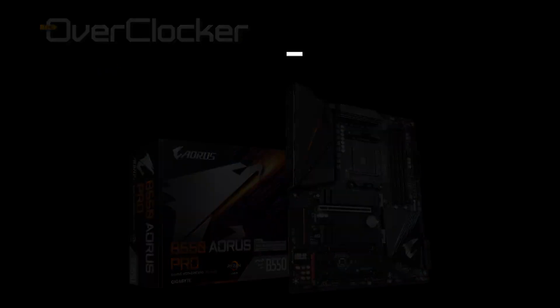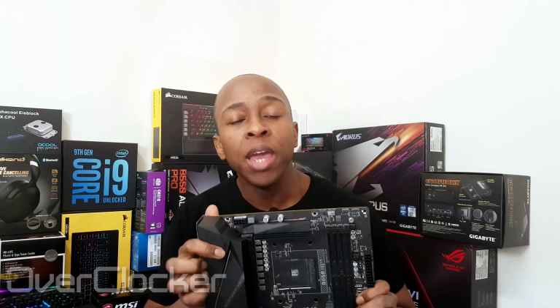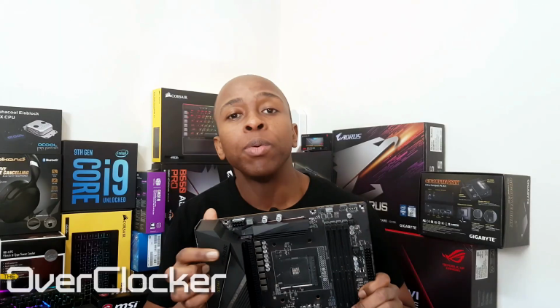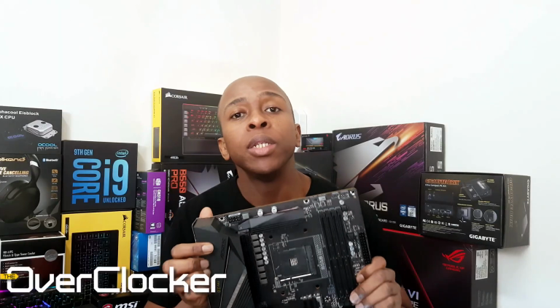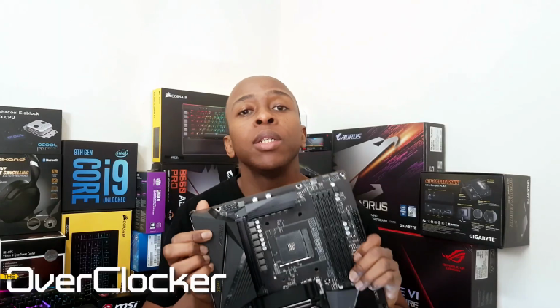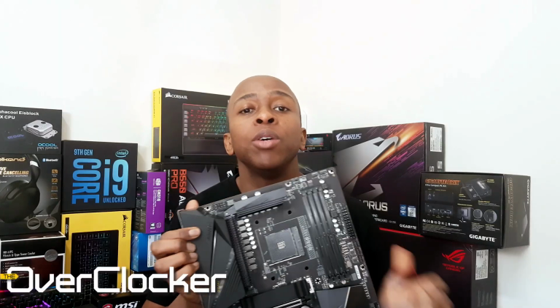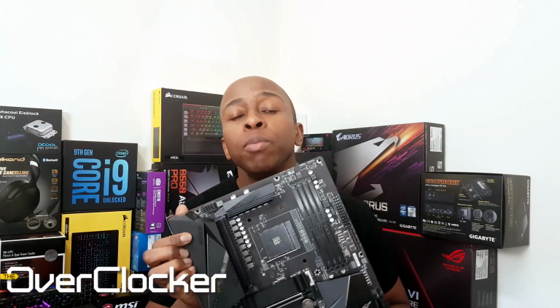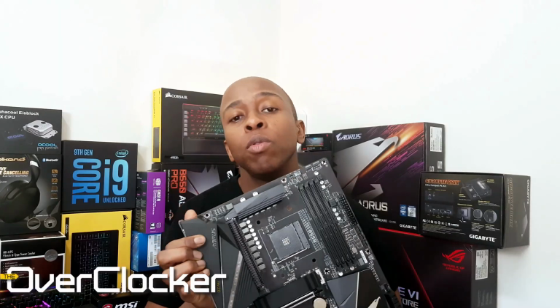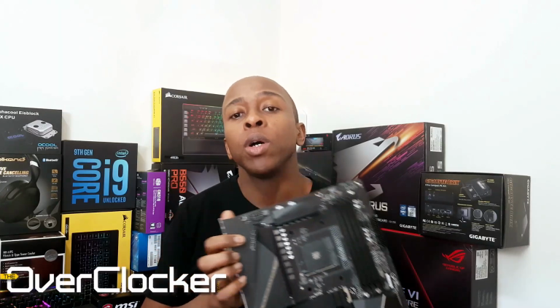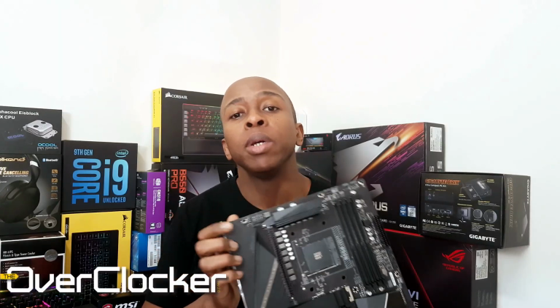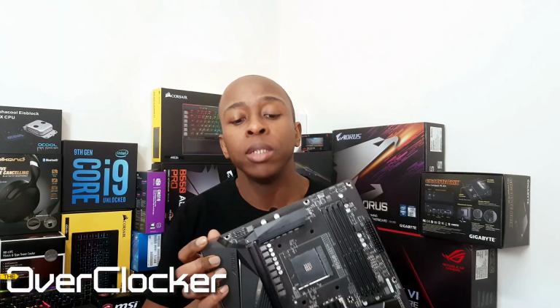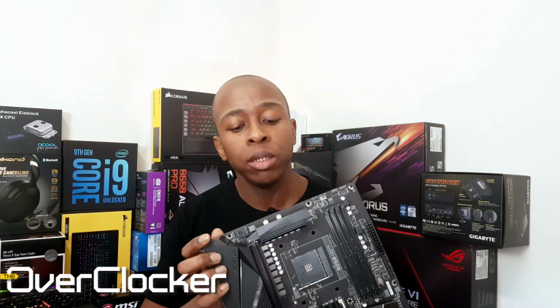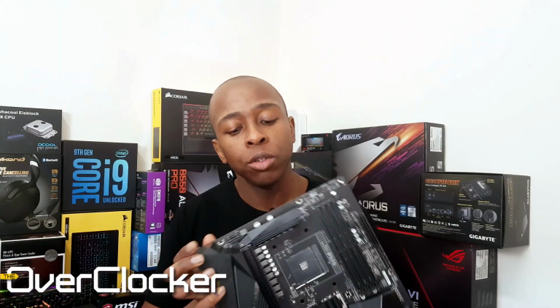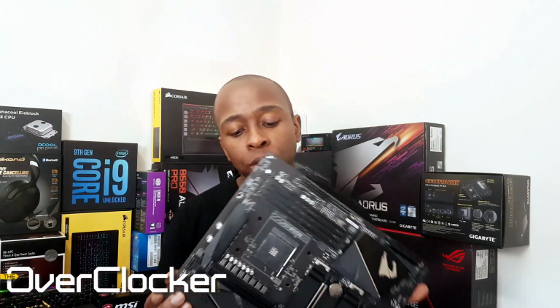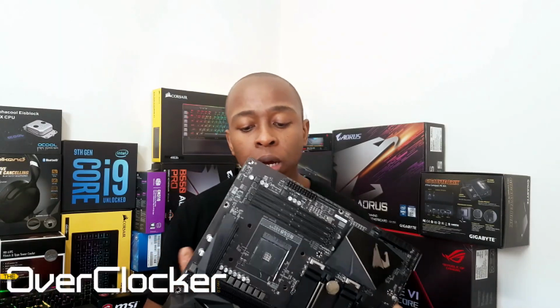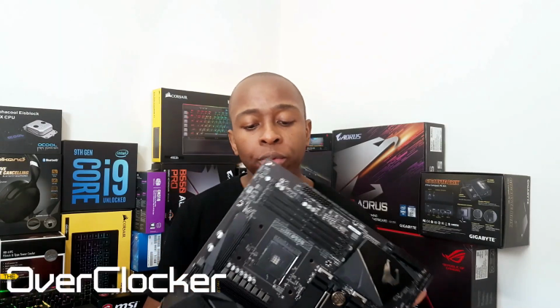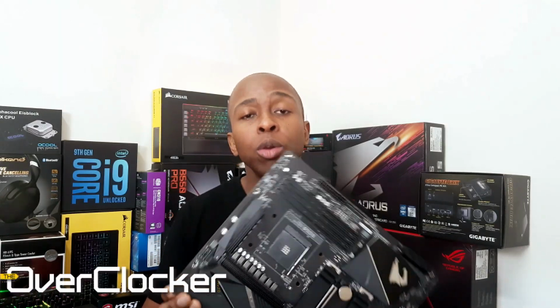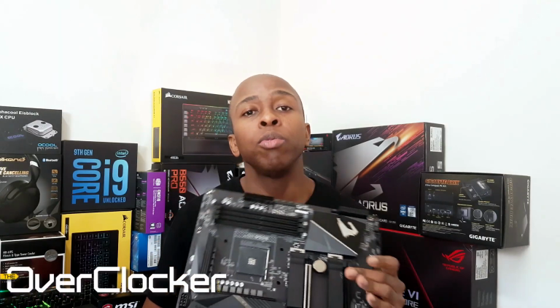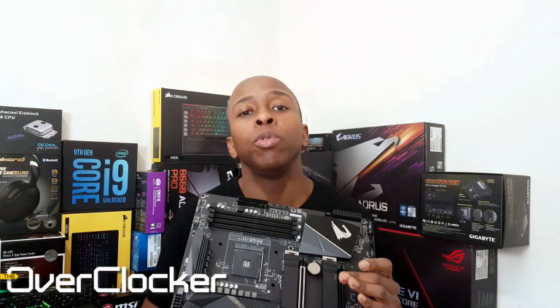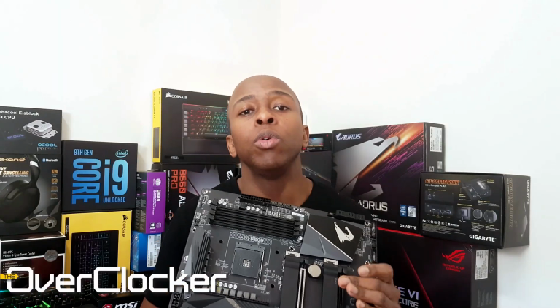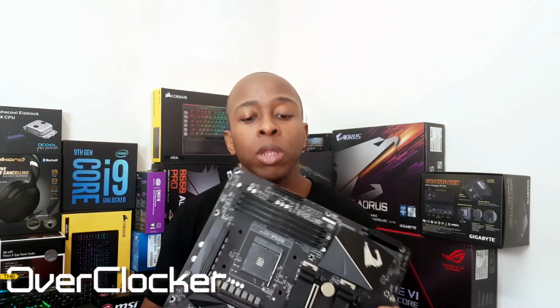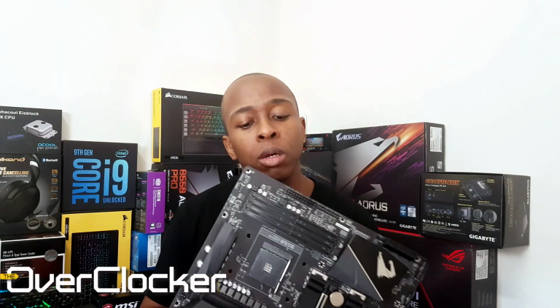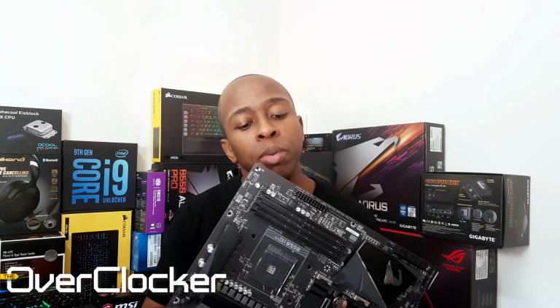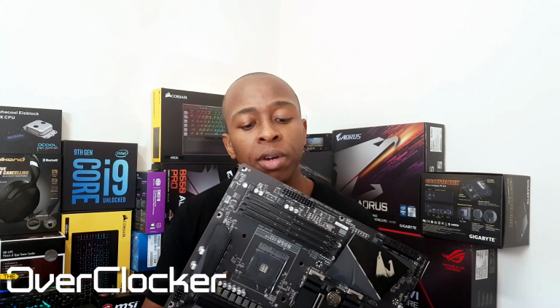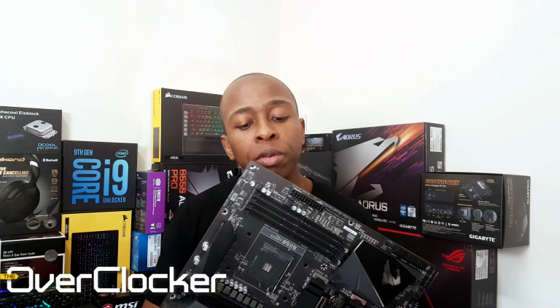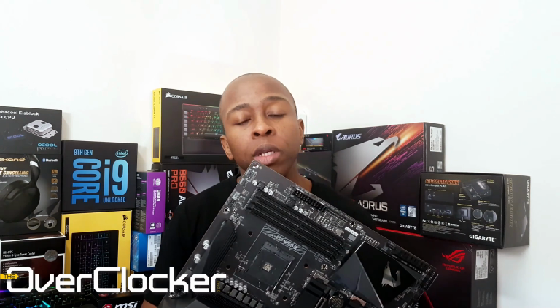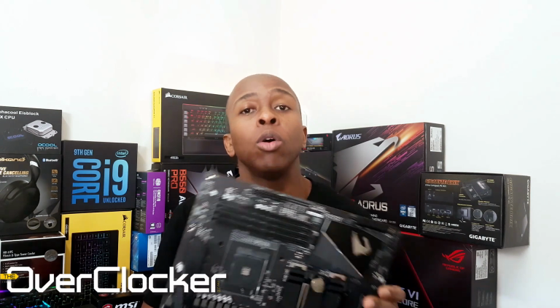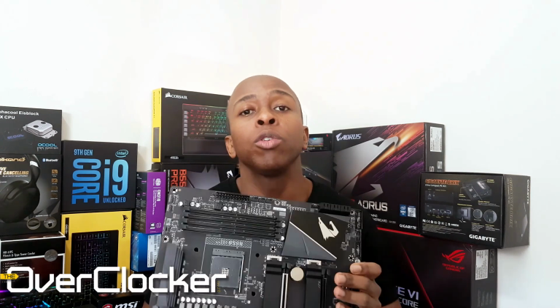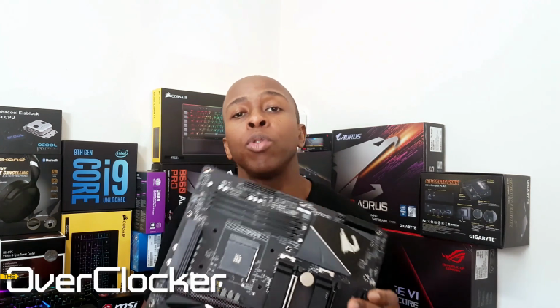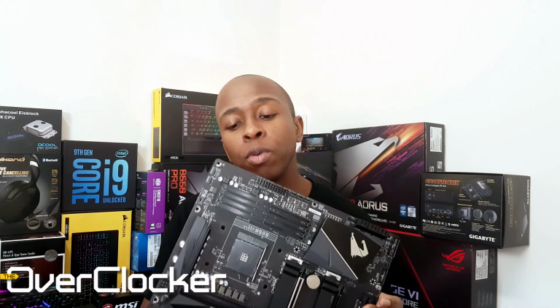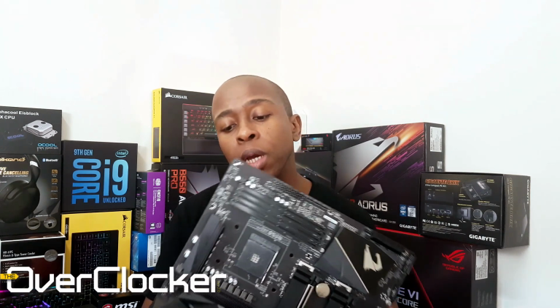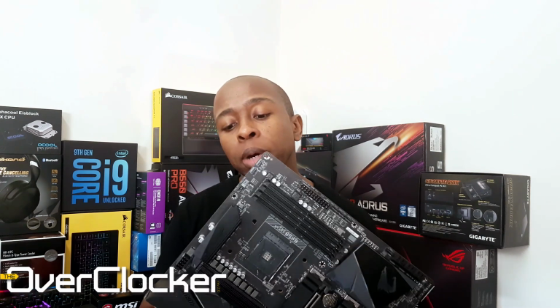Hey everyone, this is Neo from the Overclocker magazine. Today I'm bringing you a review on the B550 Aorus Pro from Gigabyte.